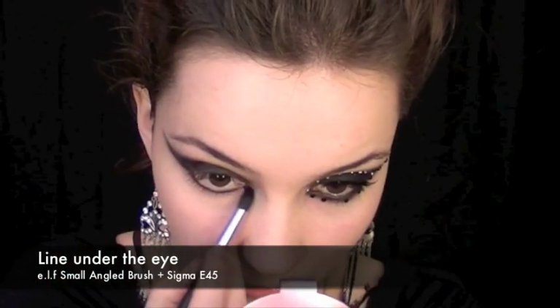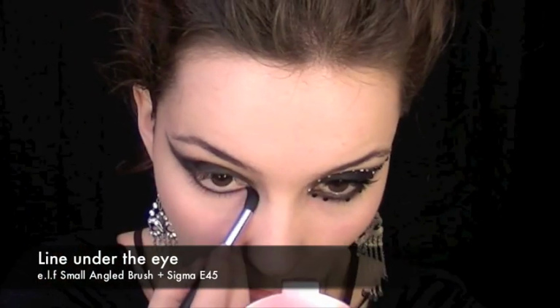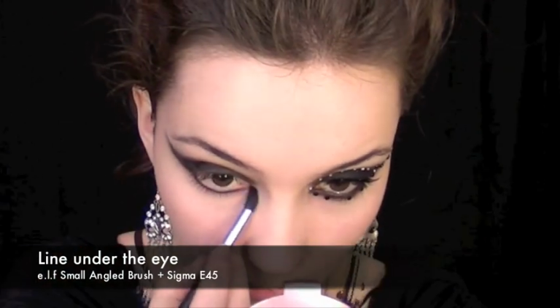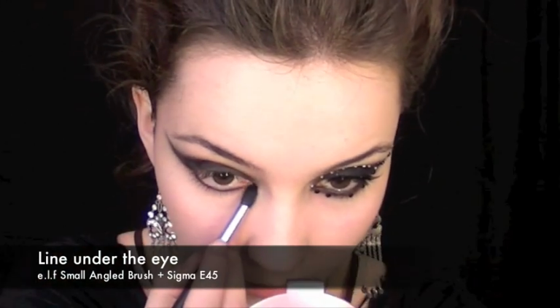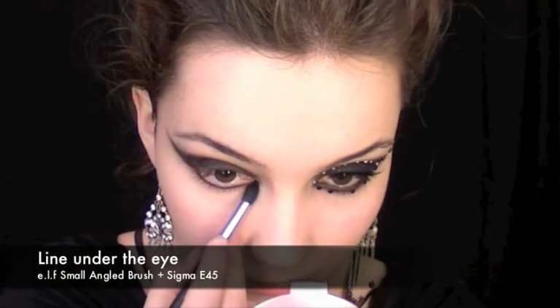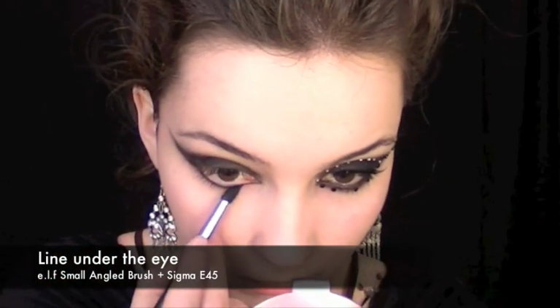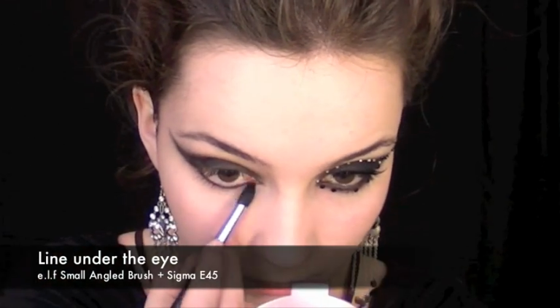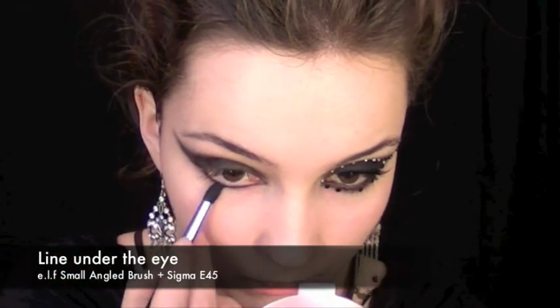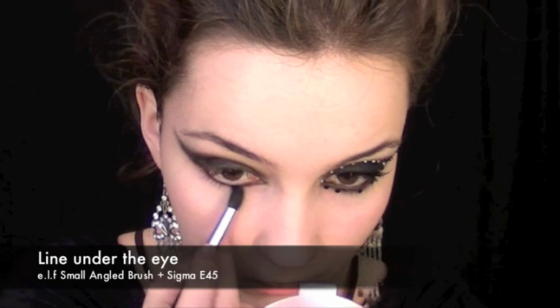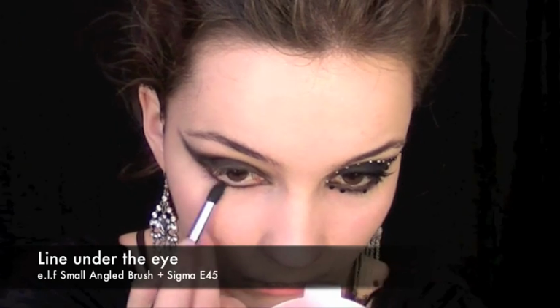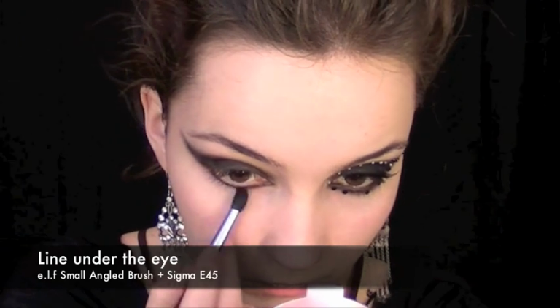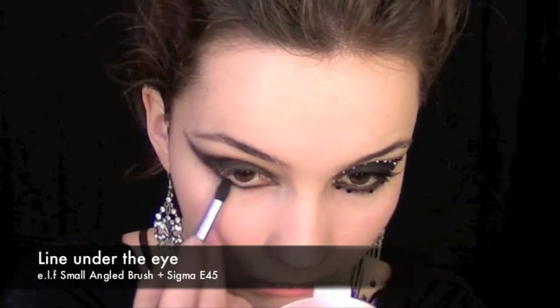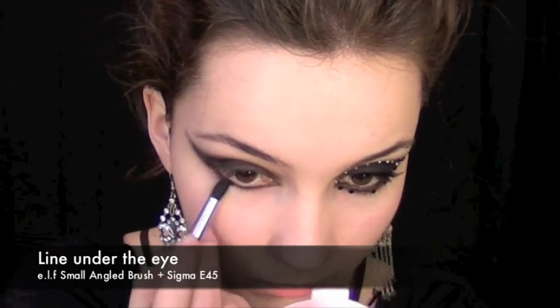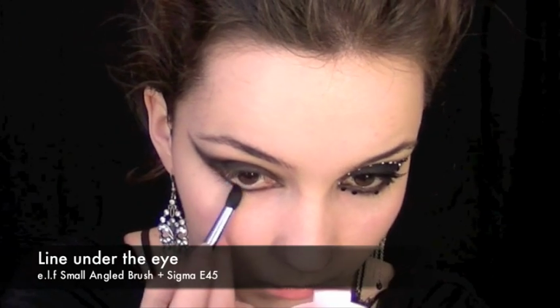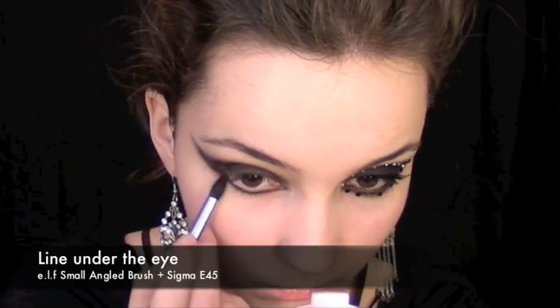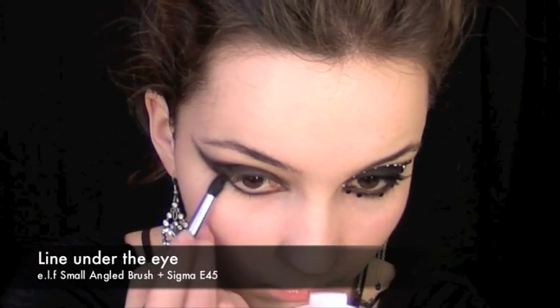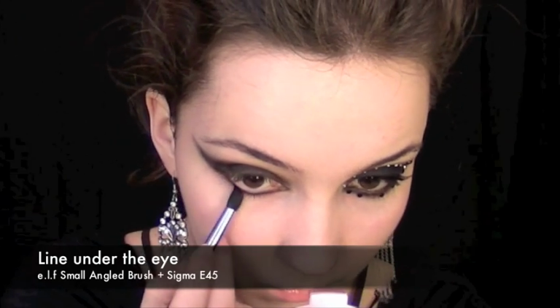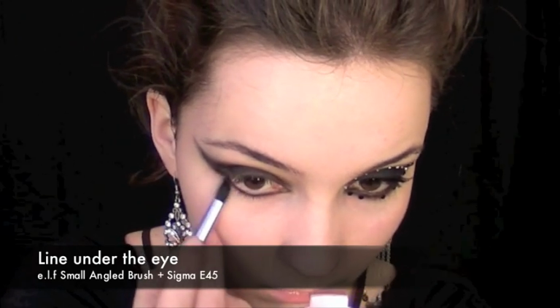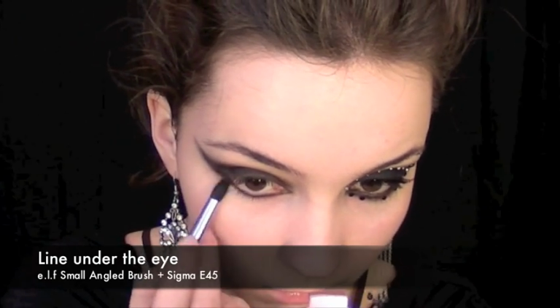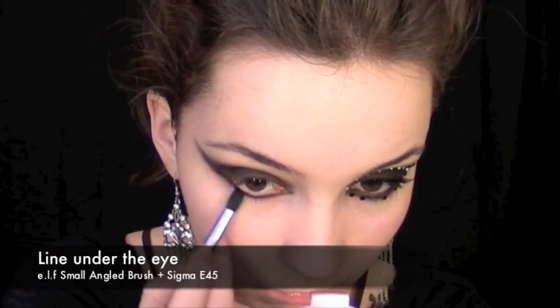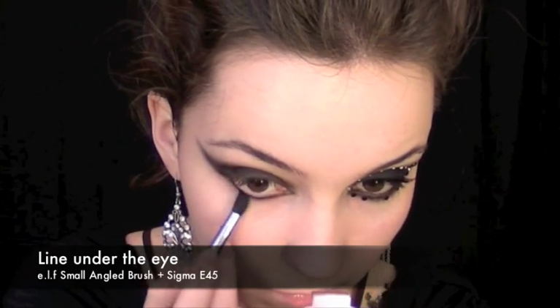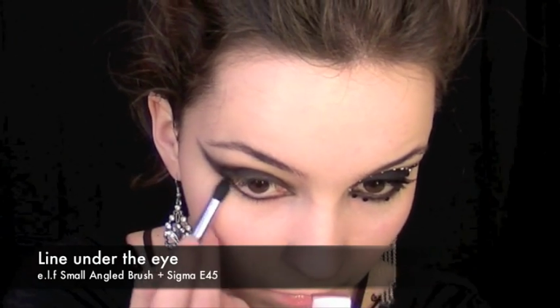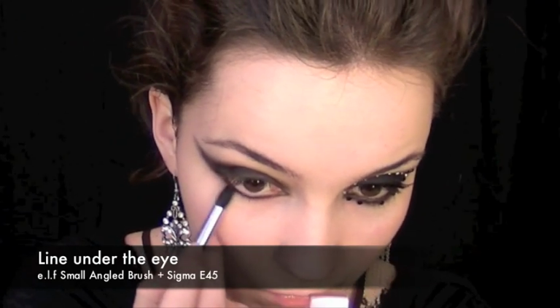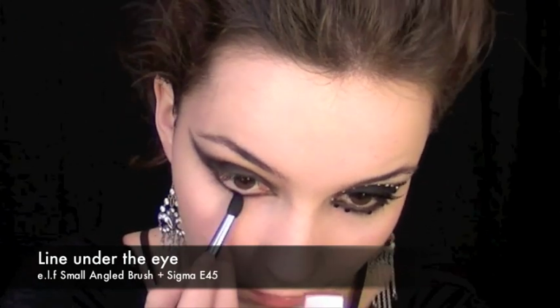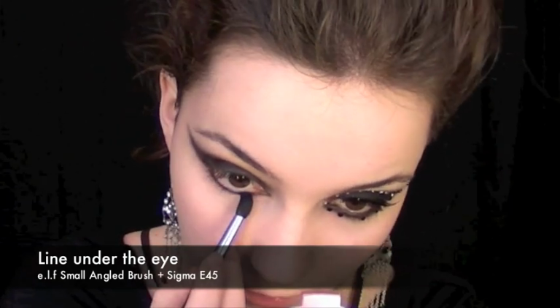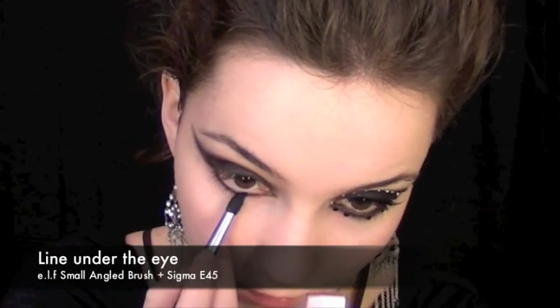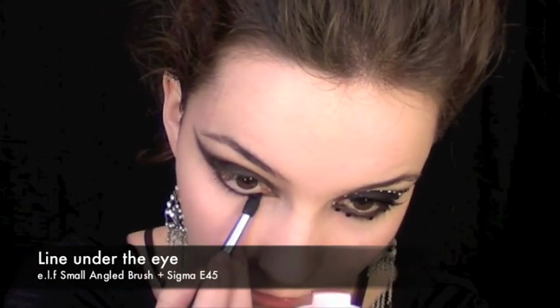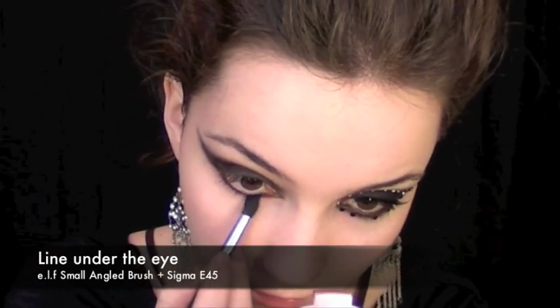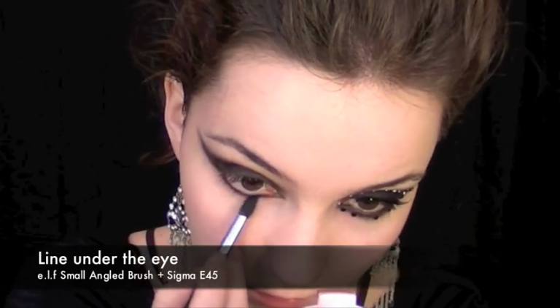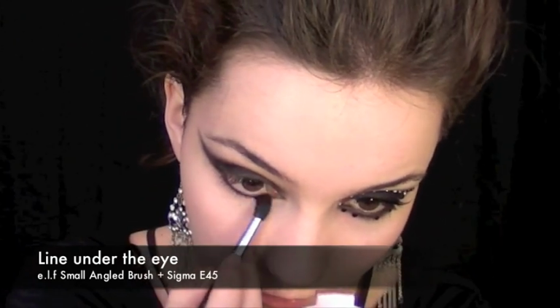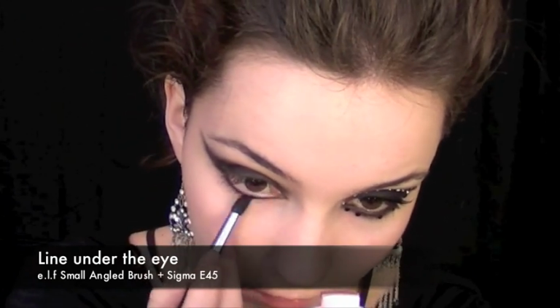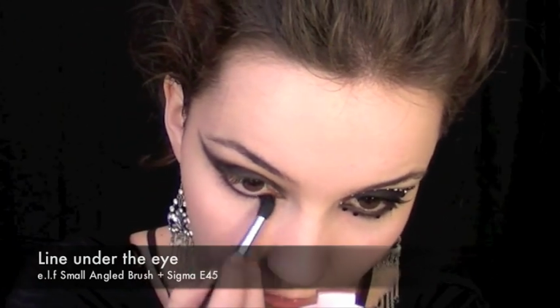Blend it out with a pencil brush. Now, taking a blending brush, we're going to blend the rest of the eye.